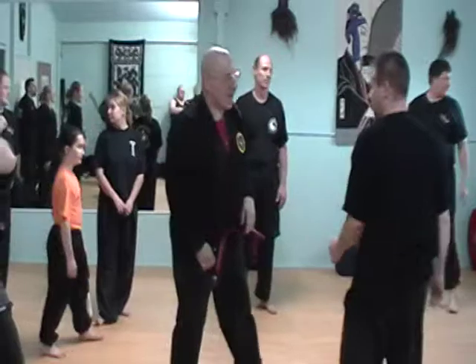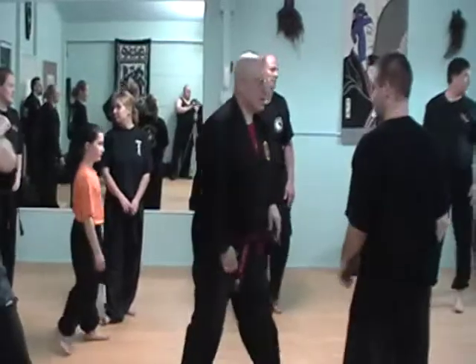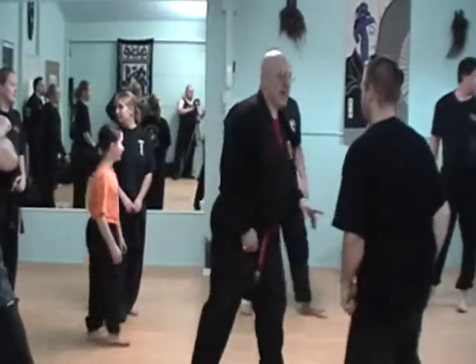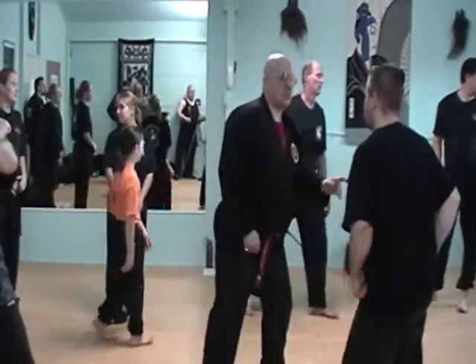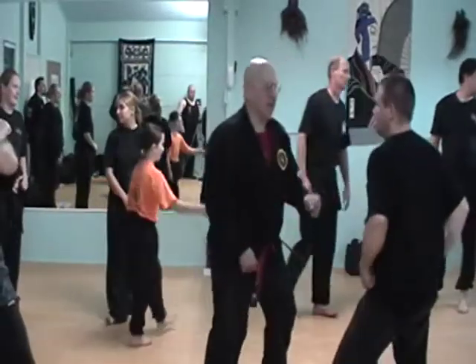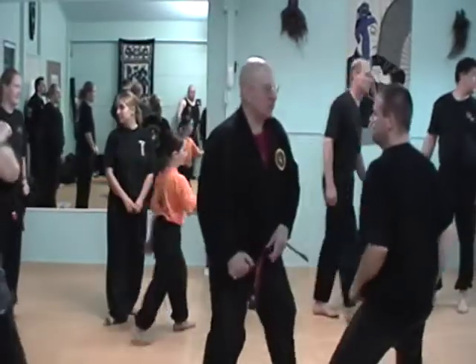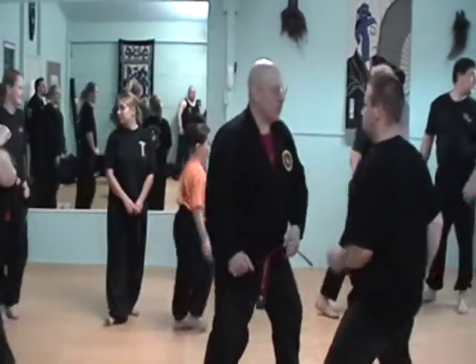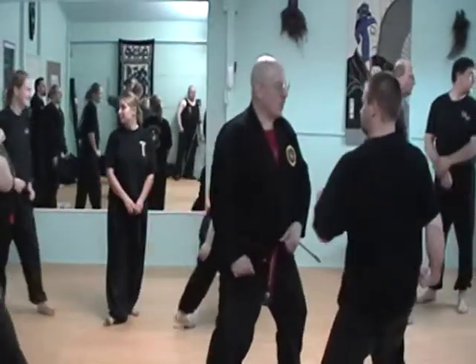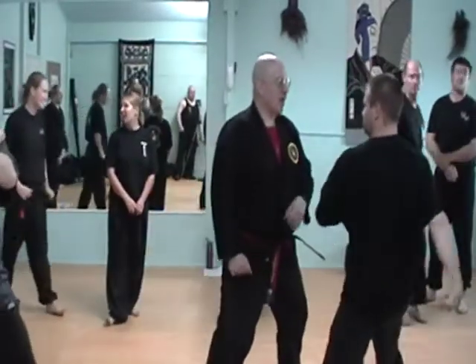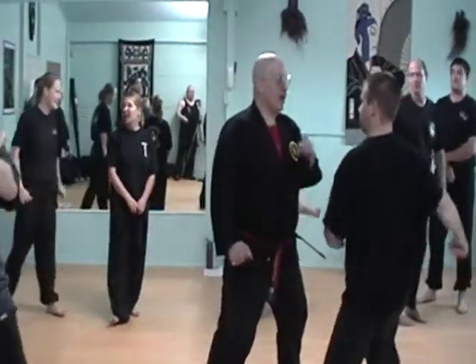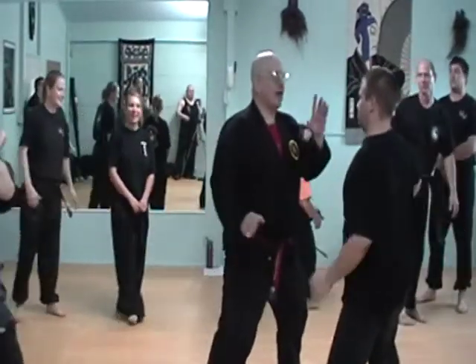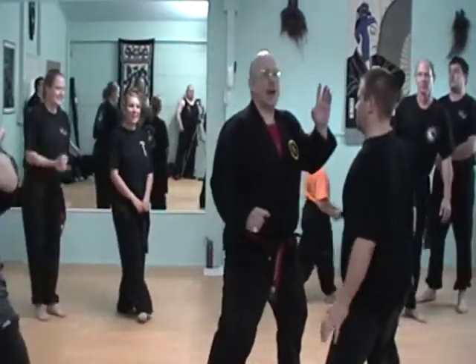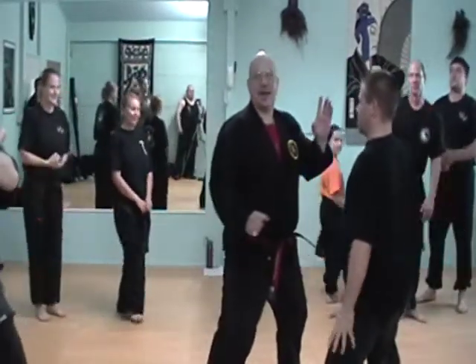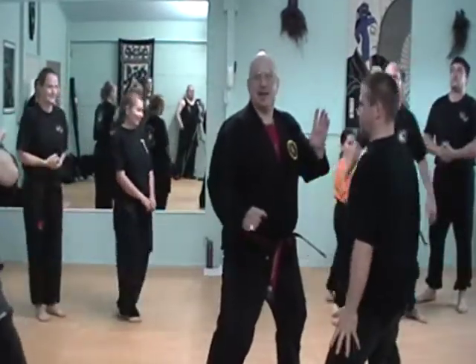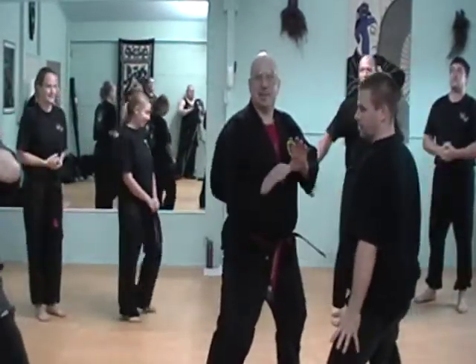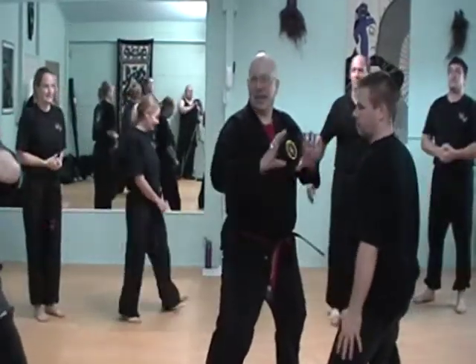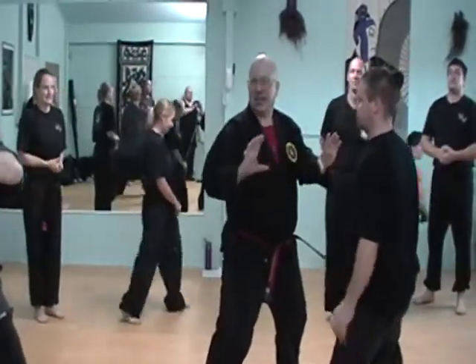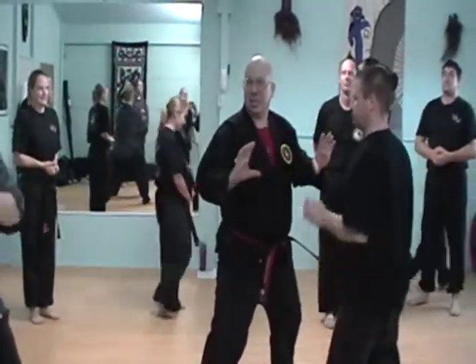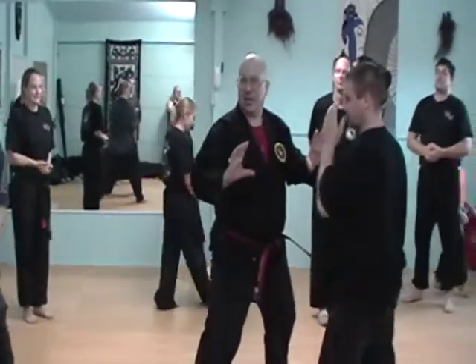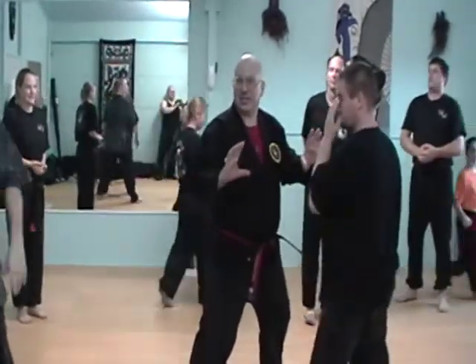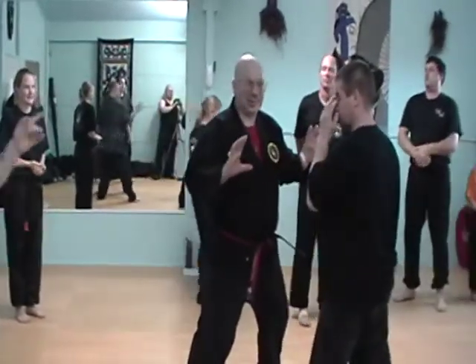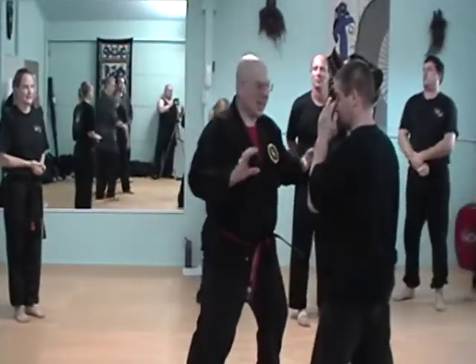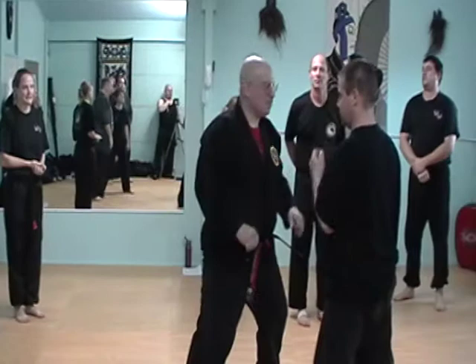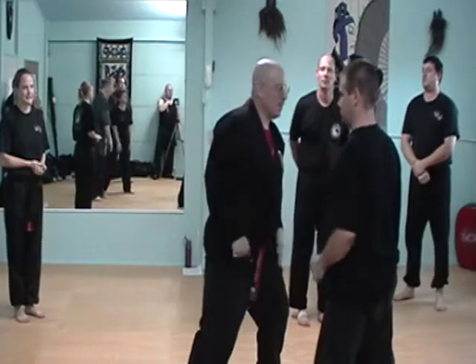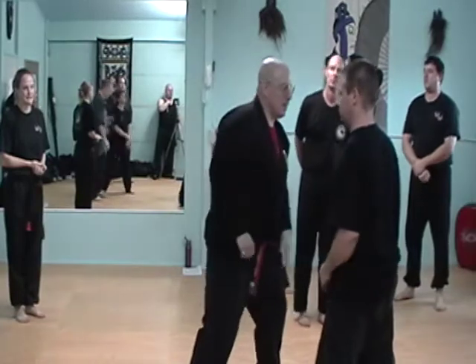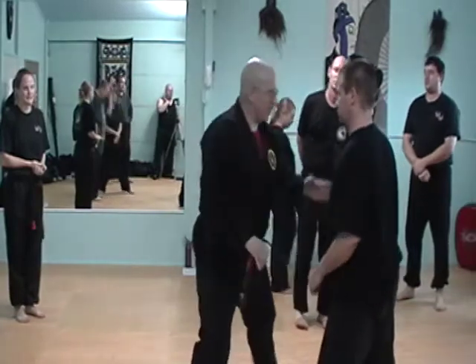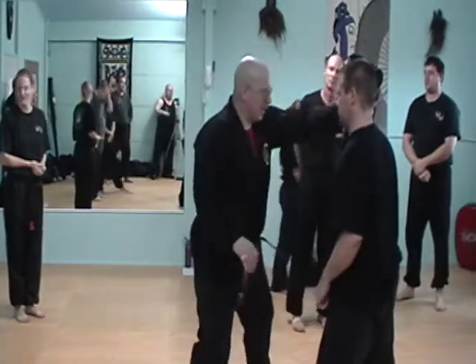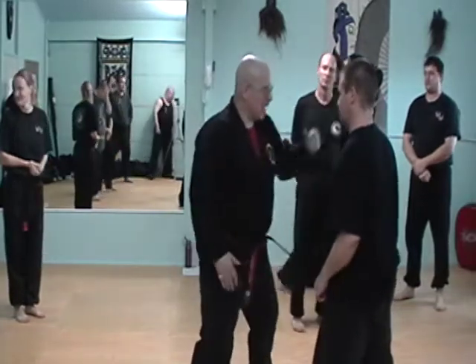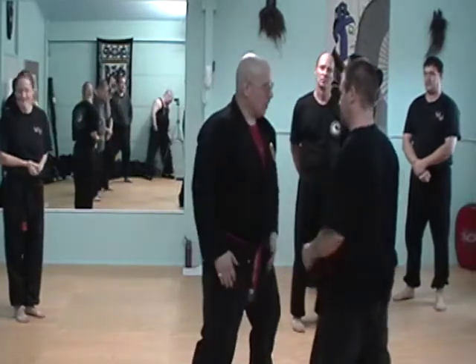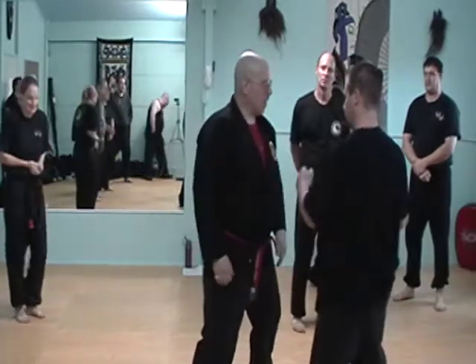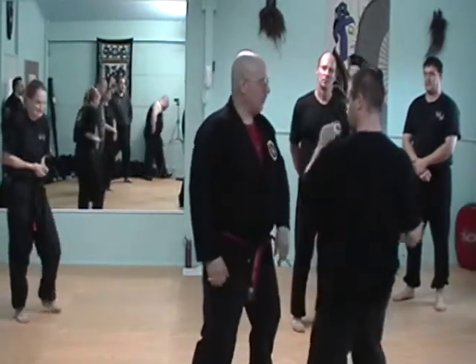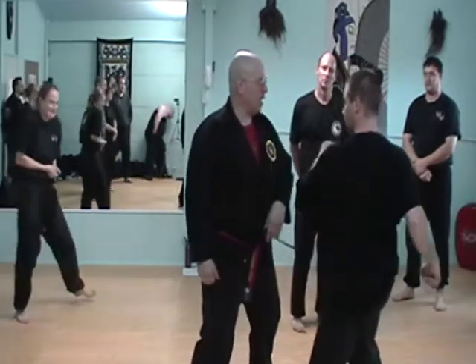Now, next two hits. Okay, everybody, you're paying attention to the points, okay? Now, roundhouse comes.